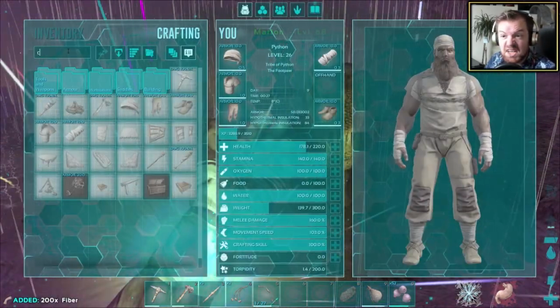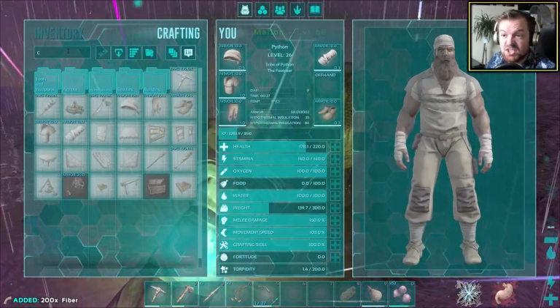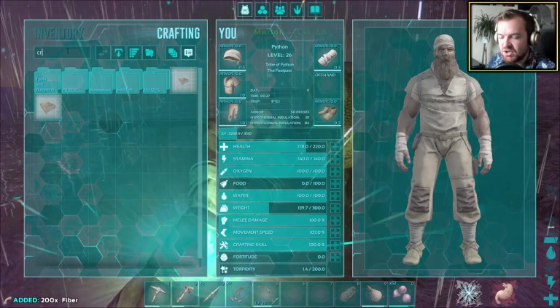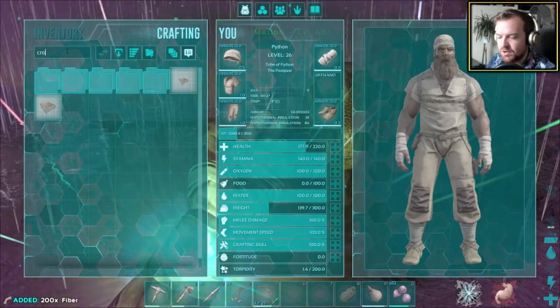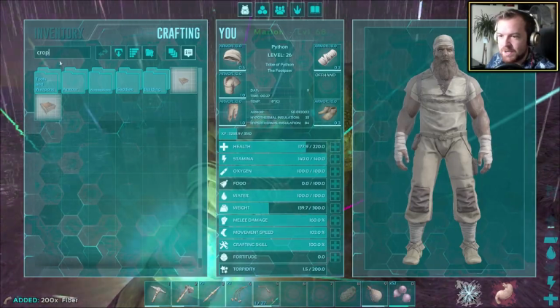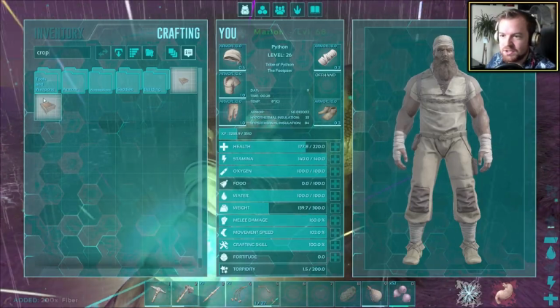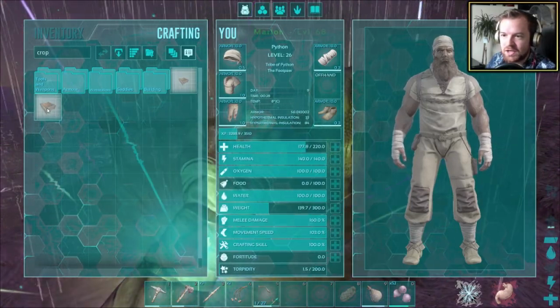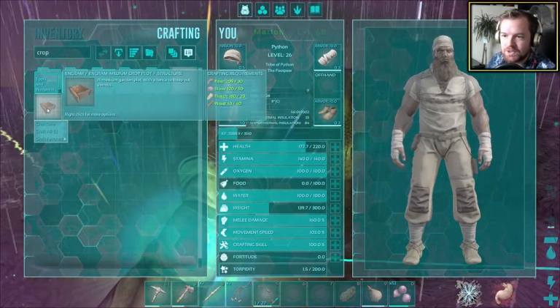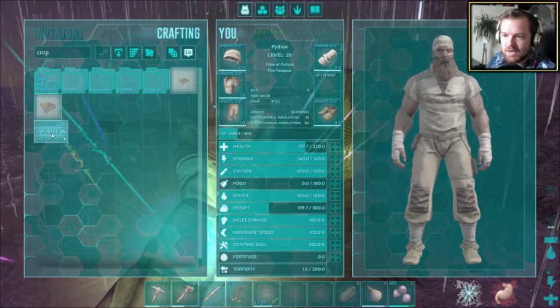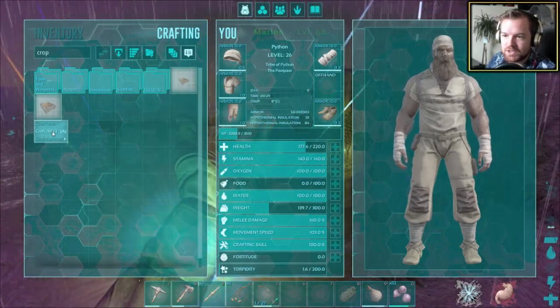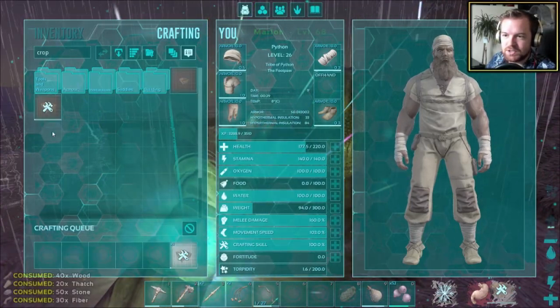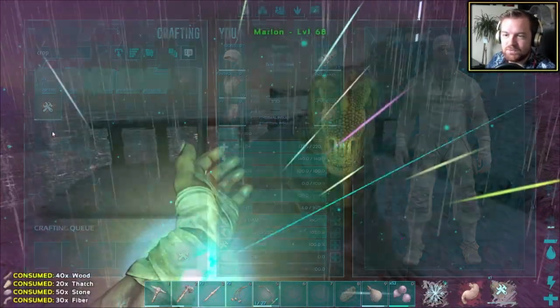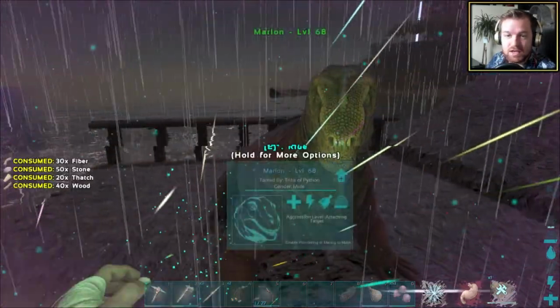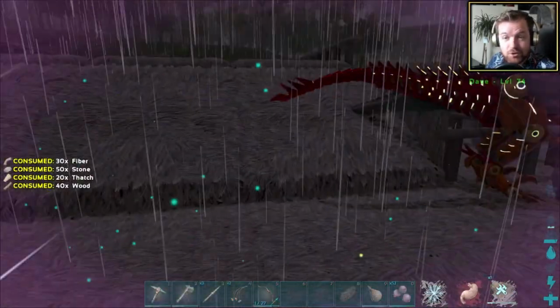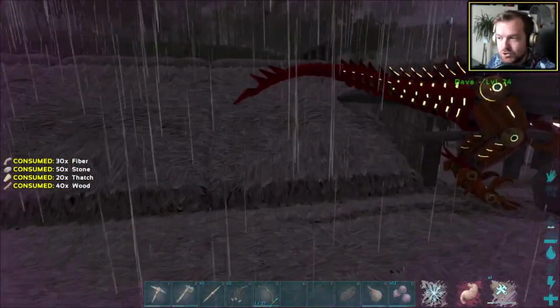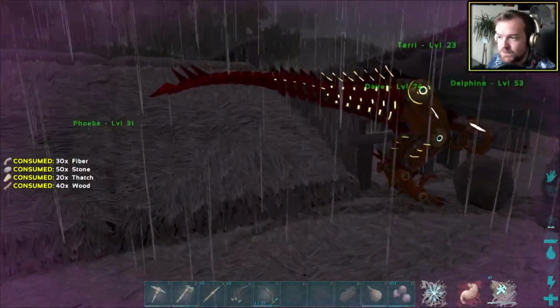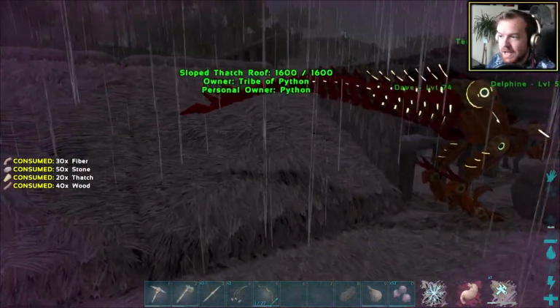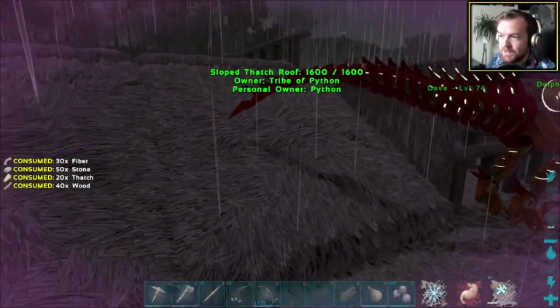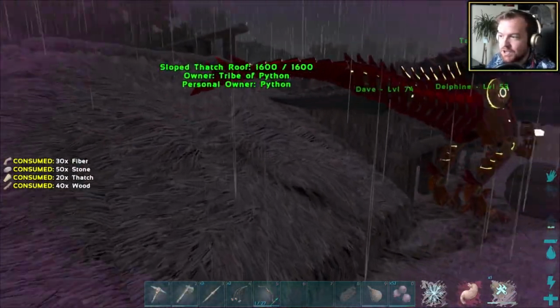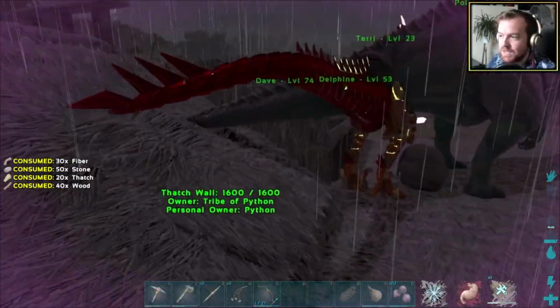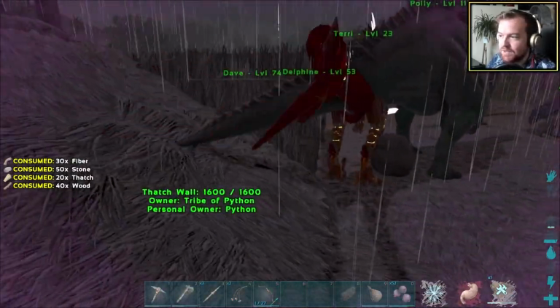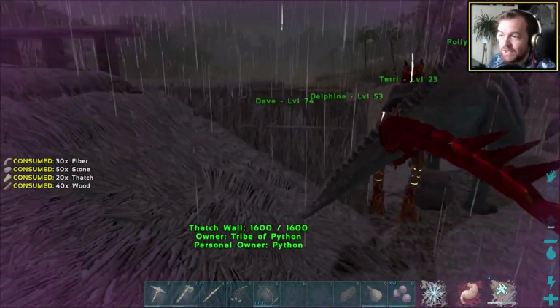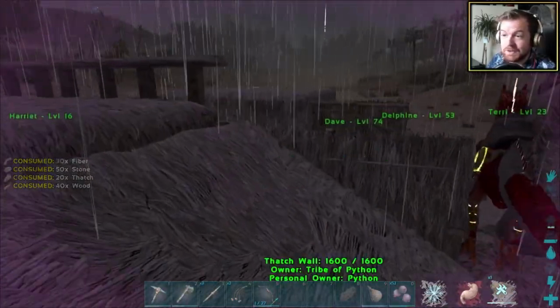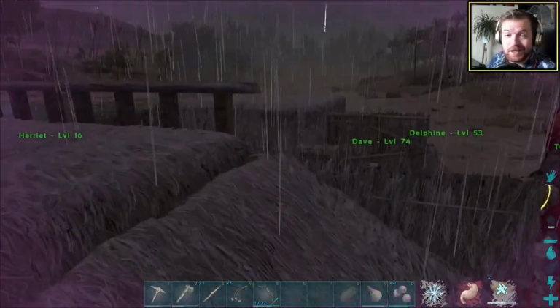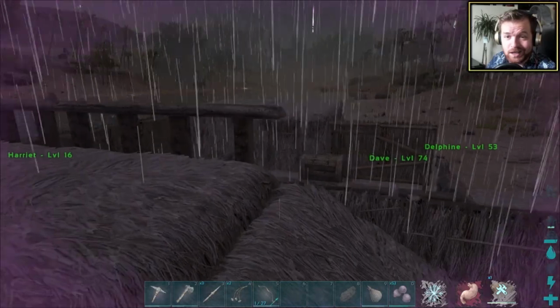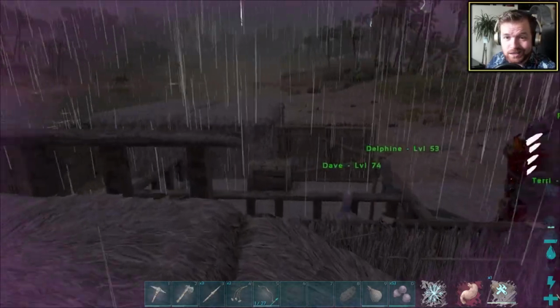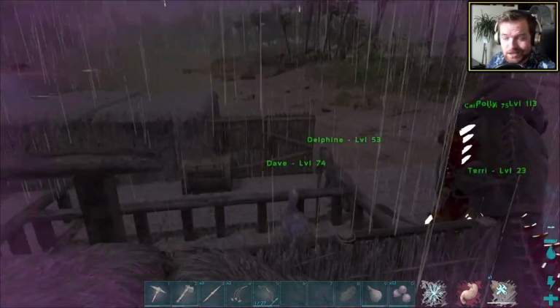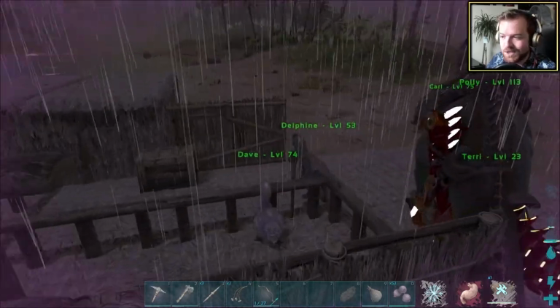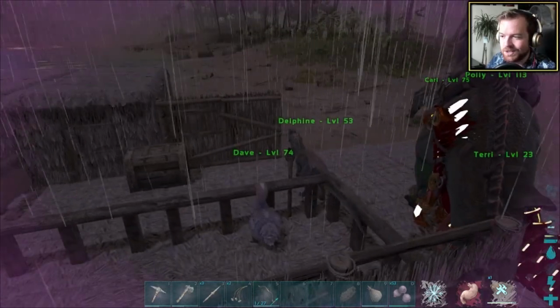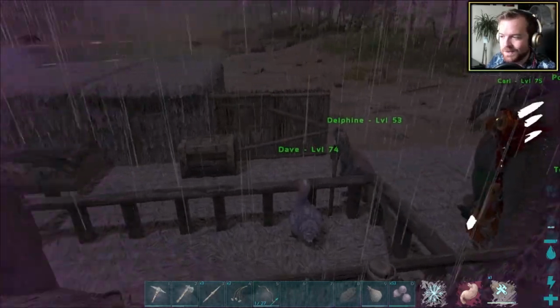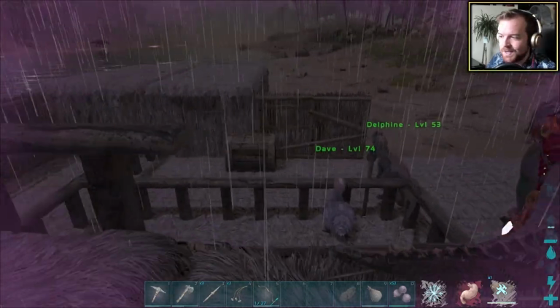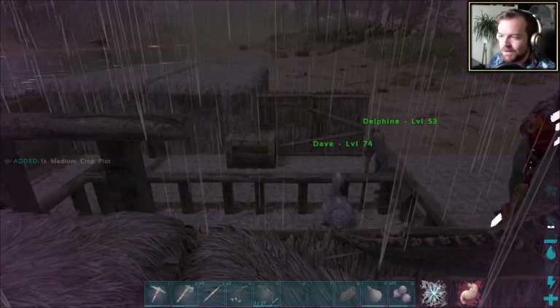Fiber is easily gotten — it's not like we don't have ourselves a moschops with epic stuff now.